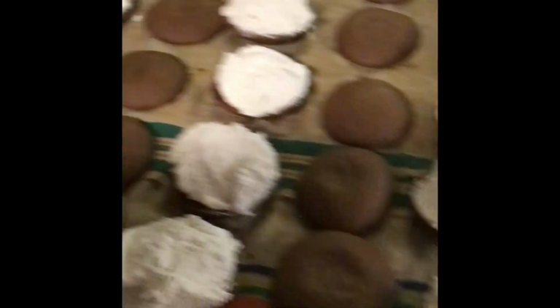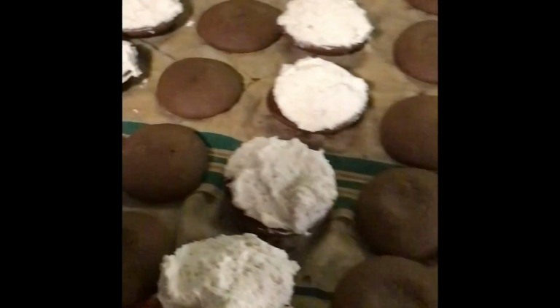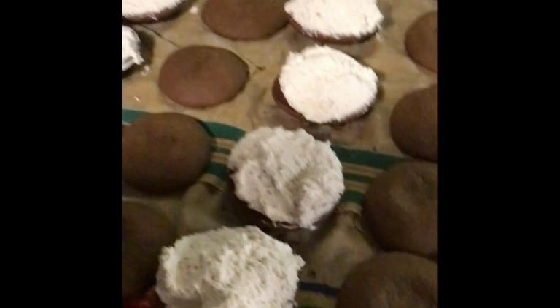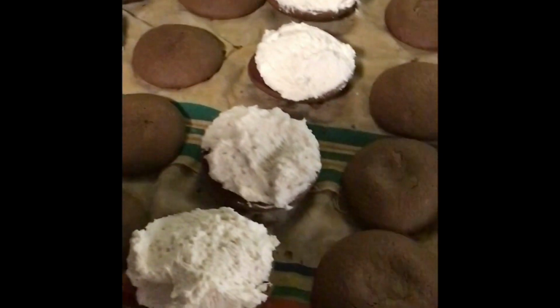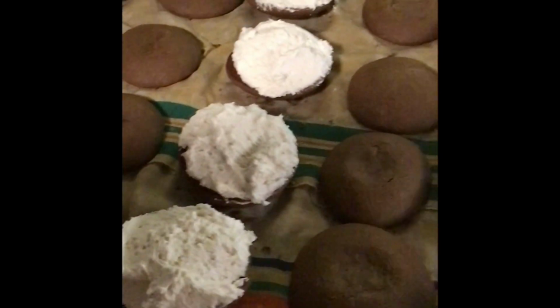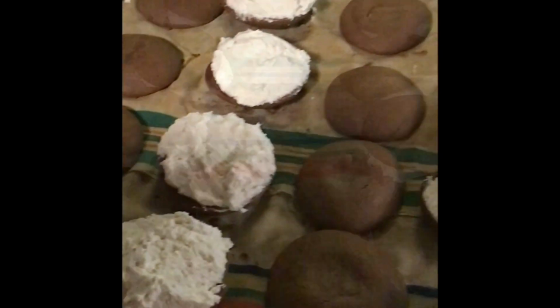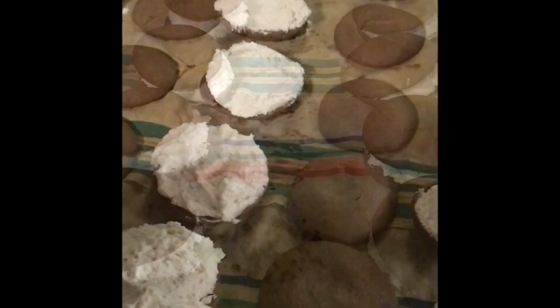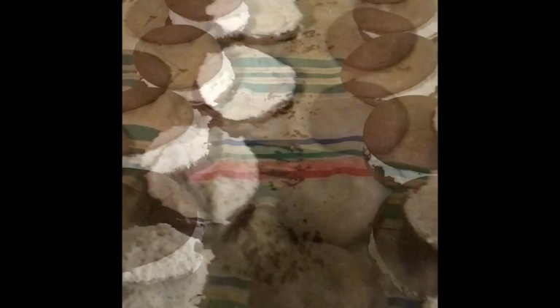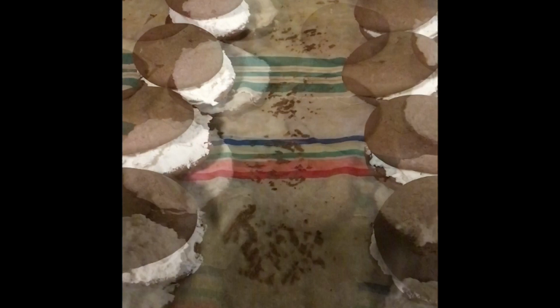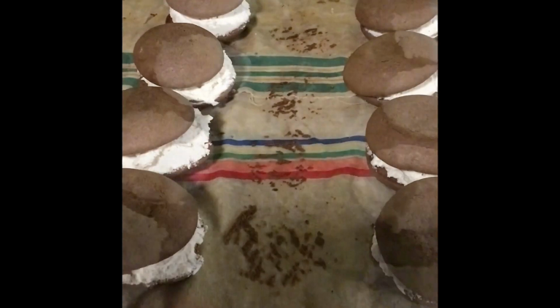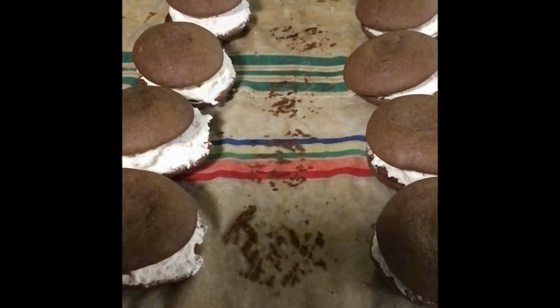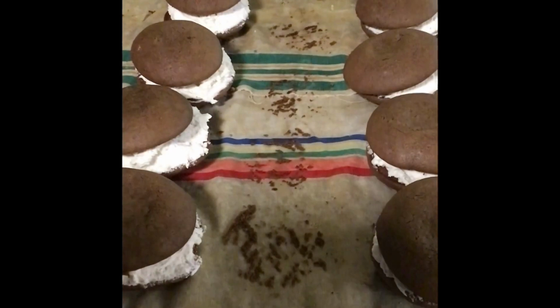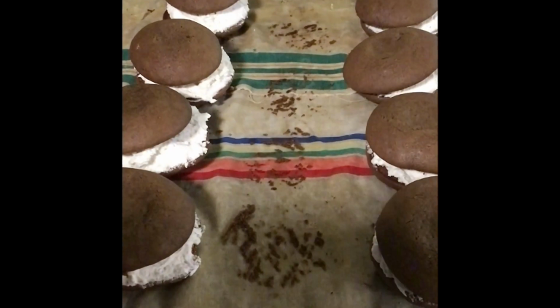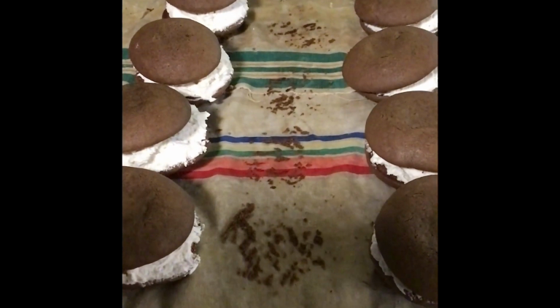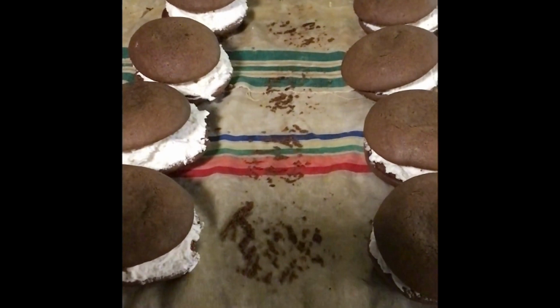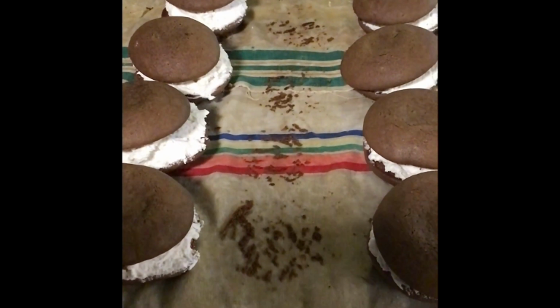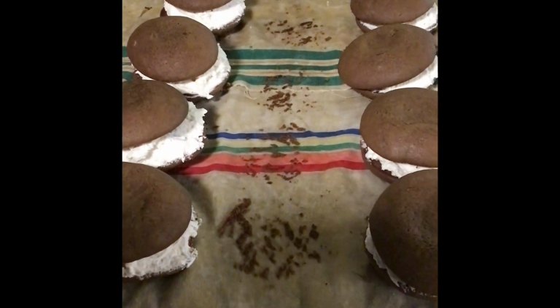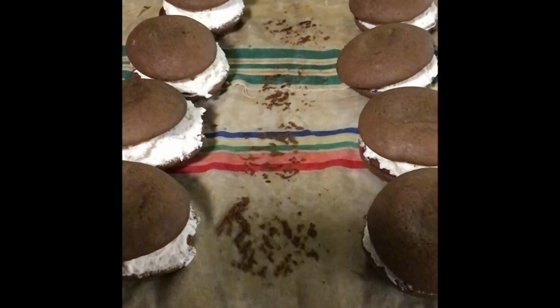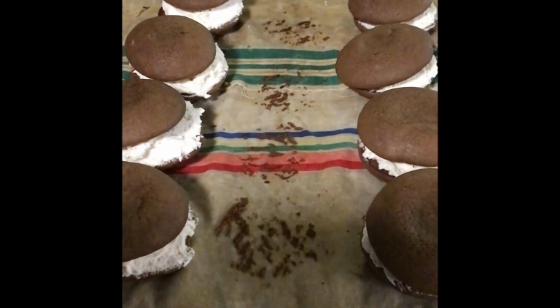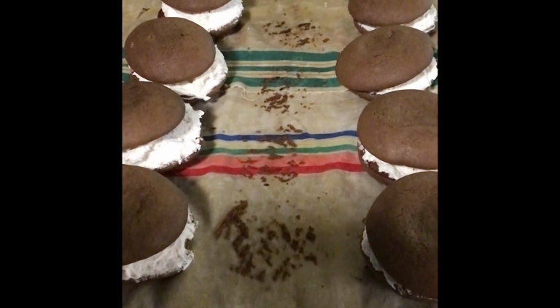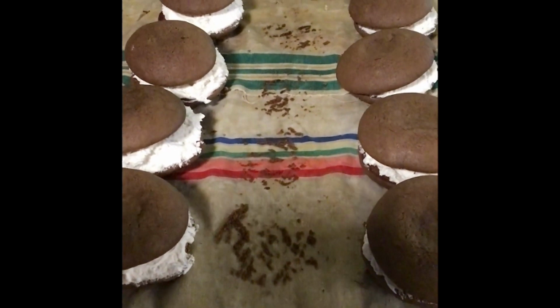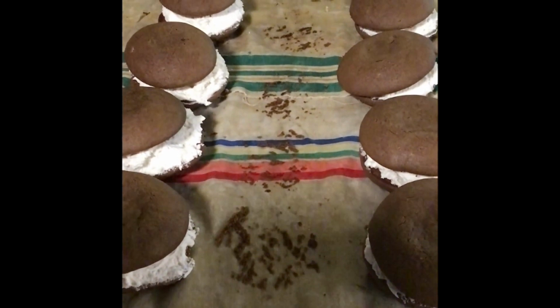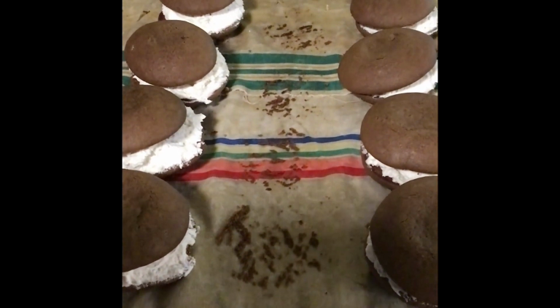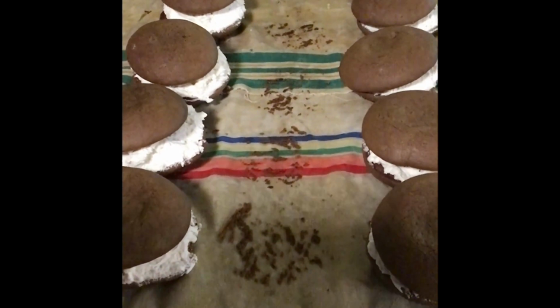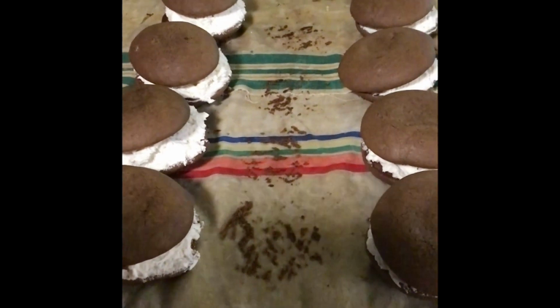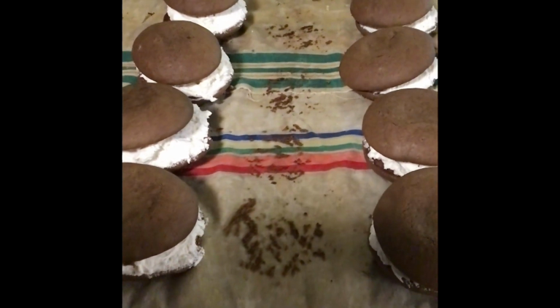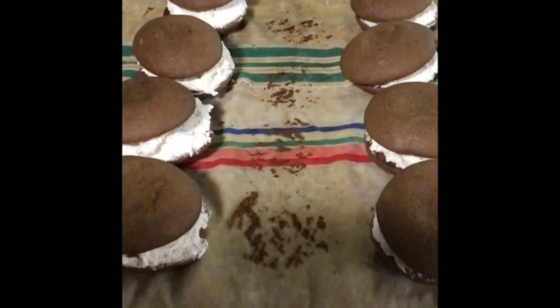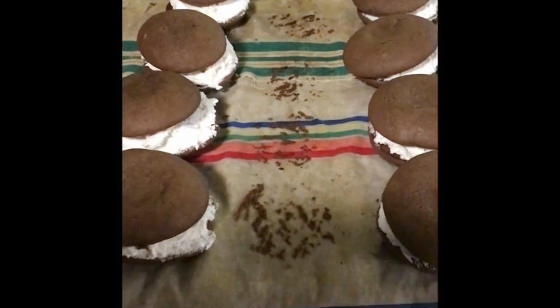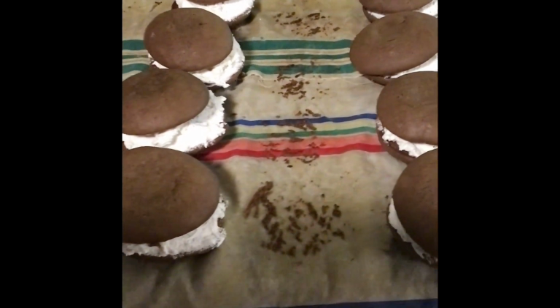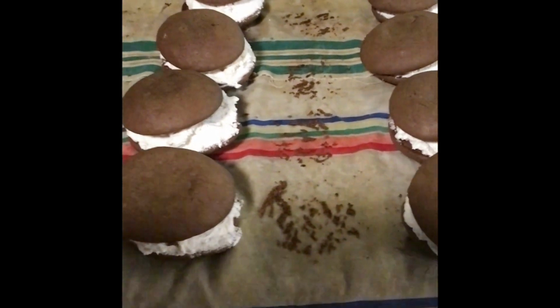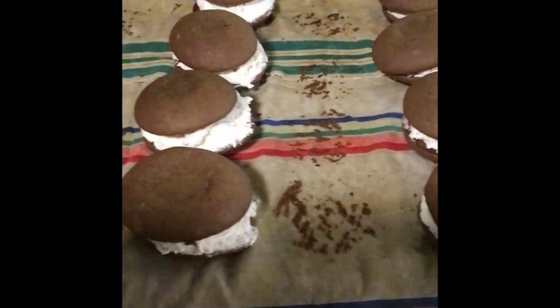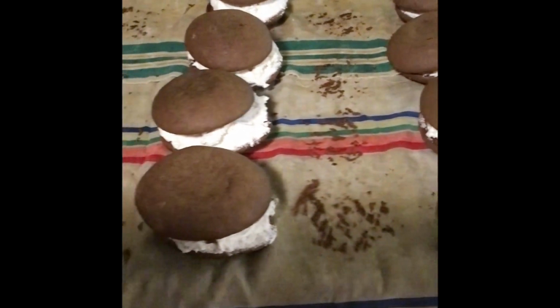So good. Here's the finished product of the gobs.